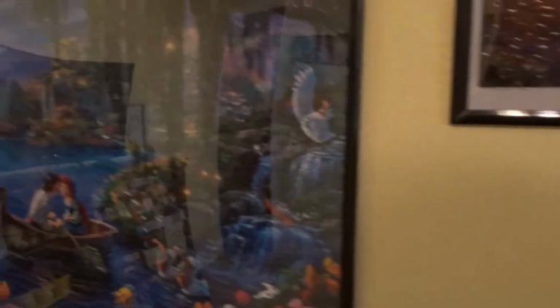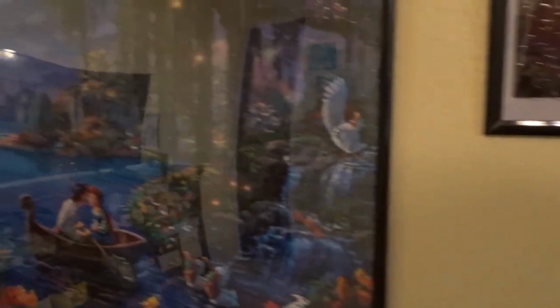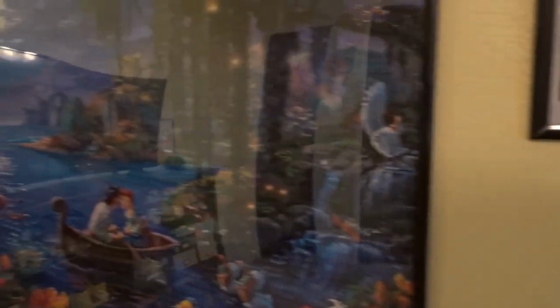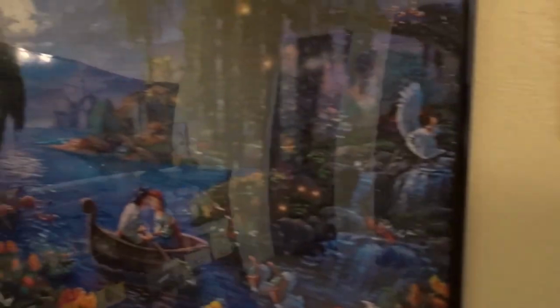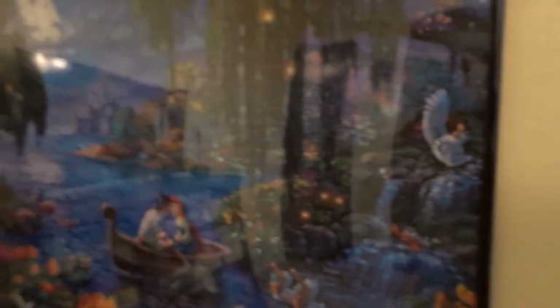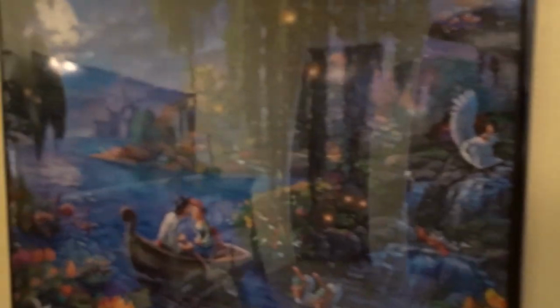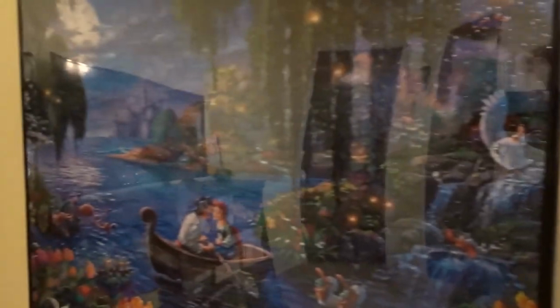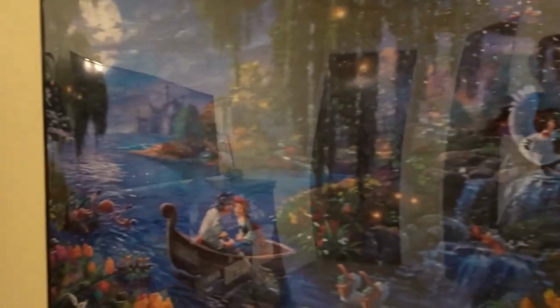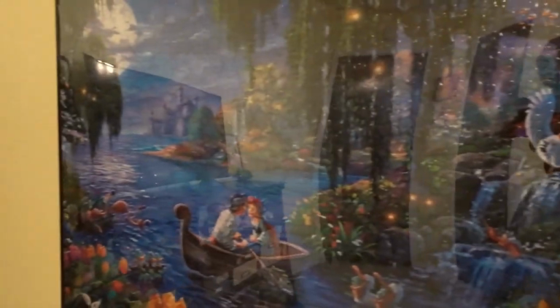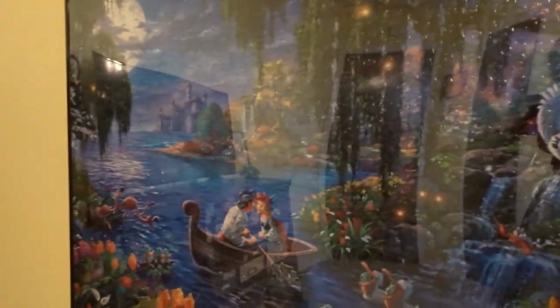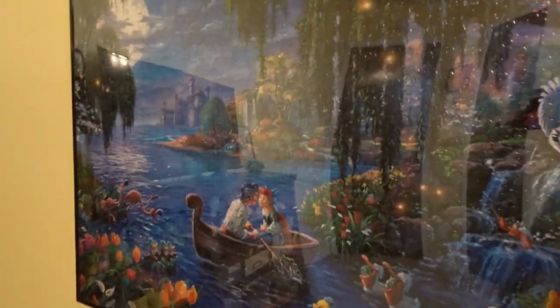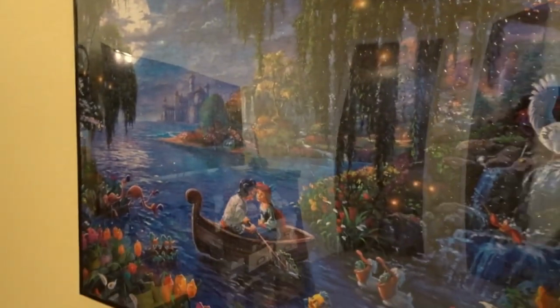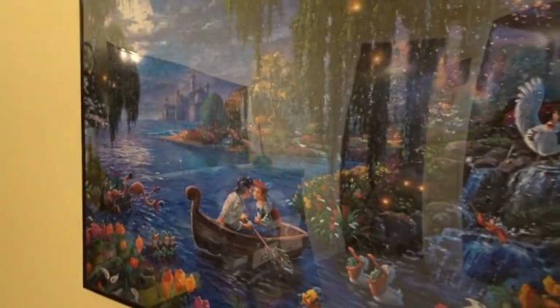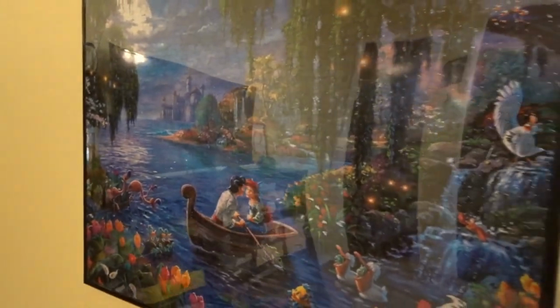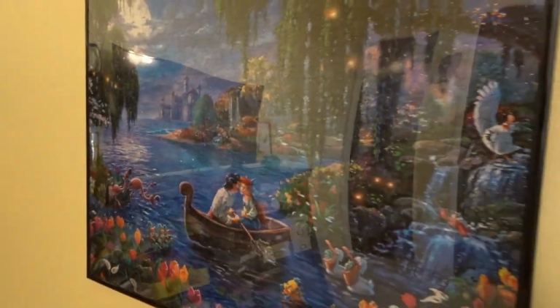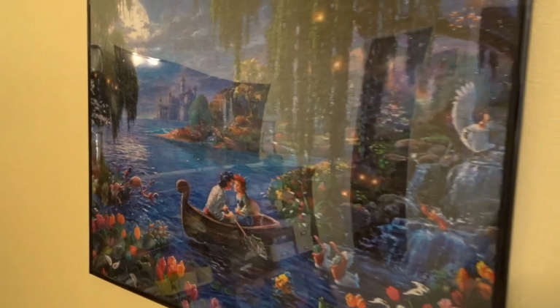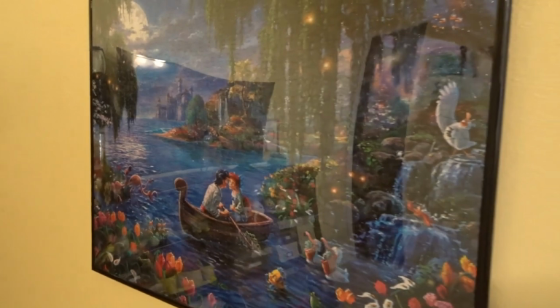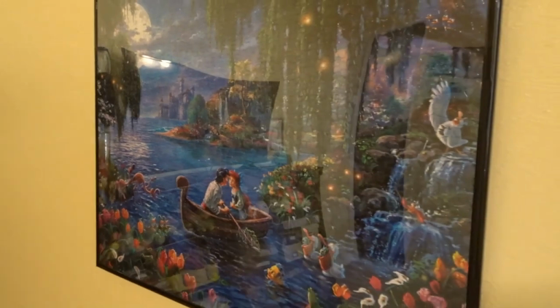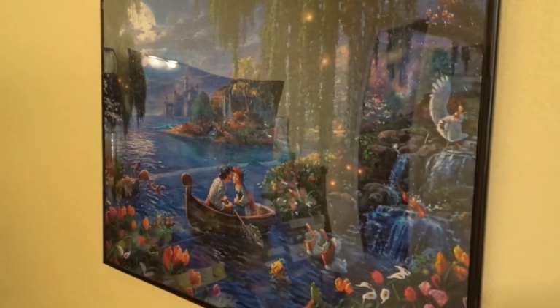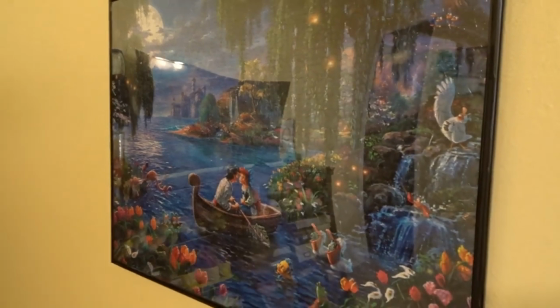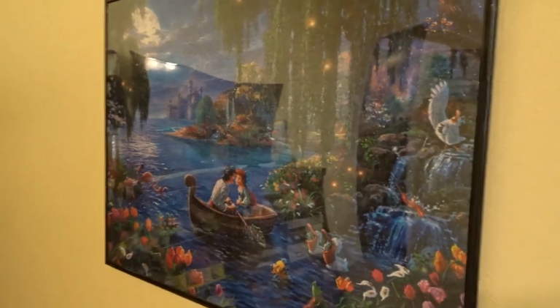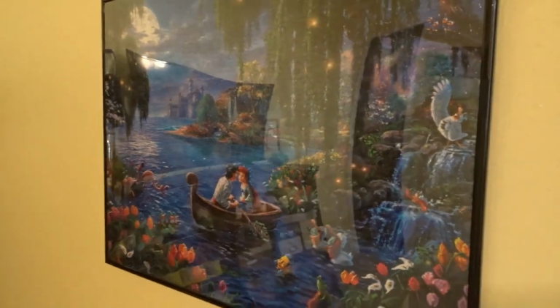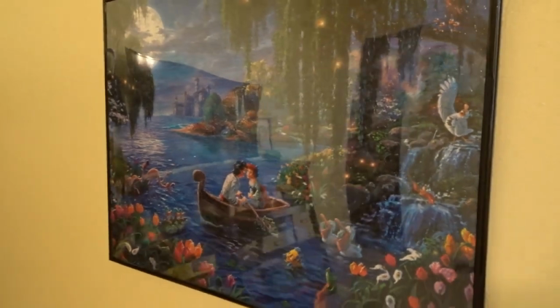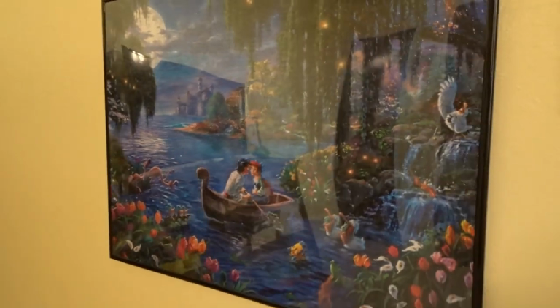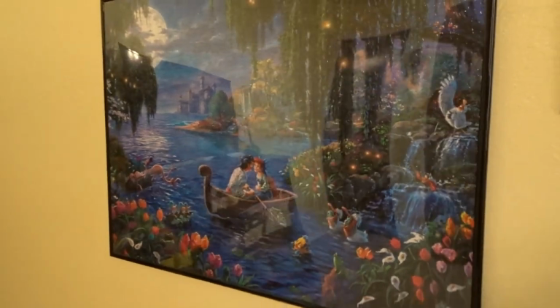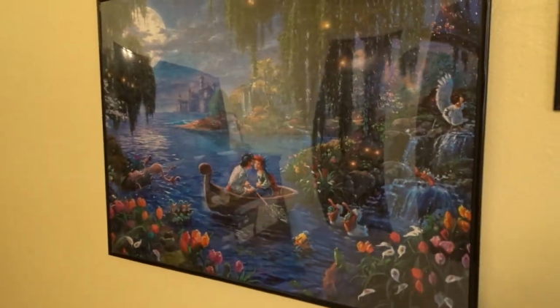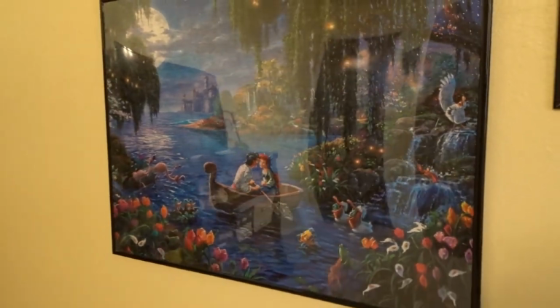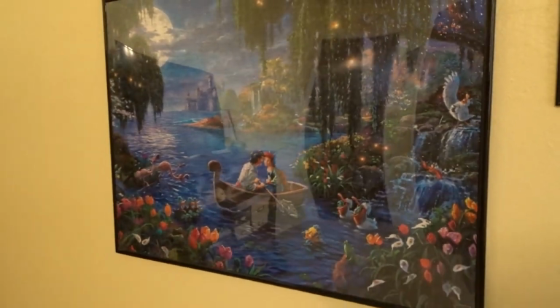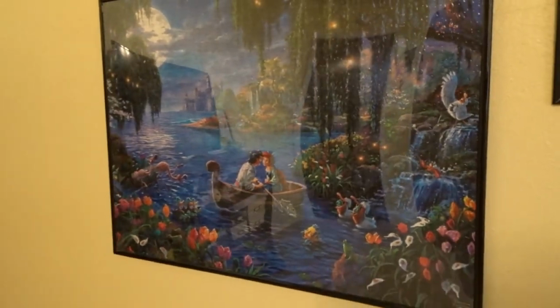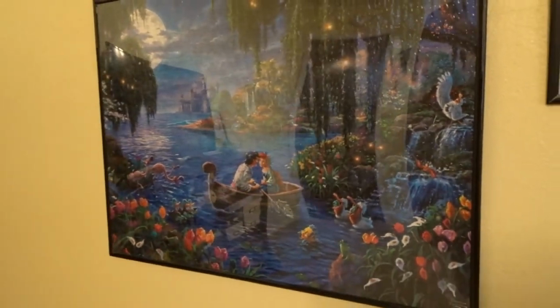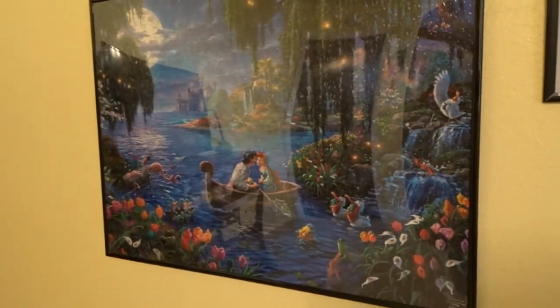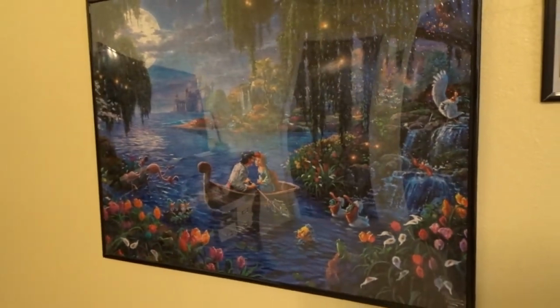The puzzle next to it is Ariel and Eric — it's a beautiful puzzle too.